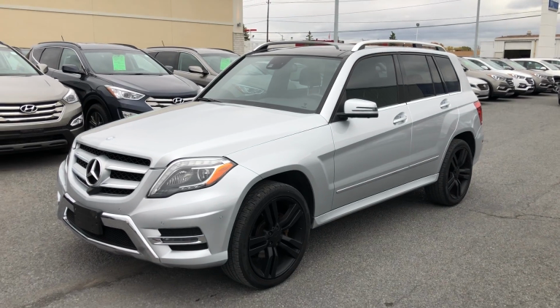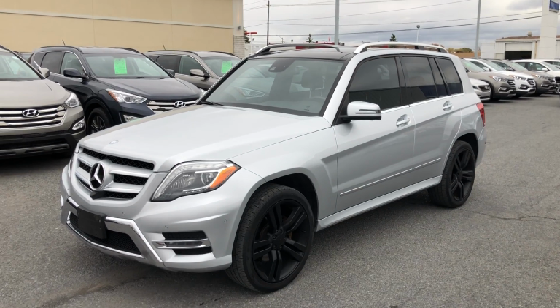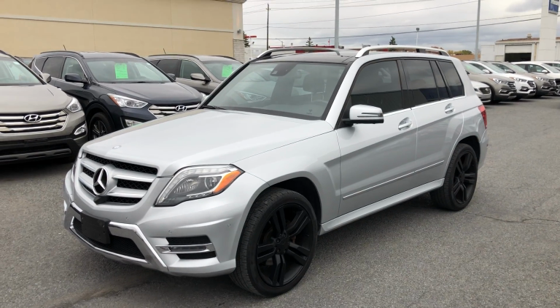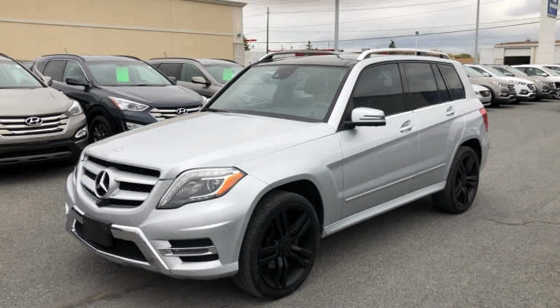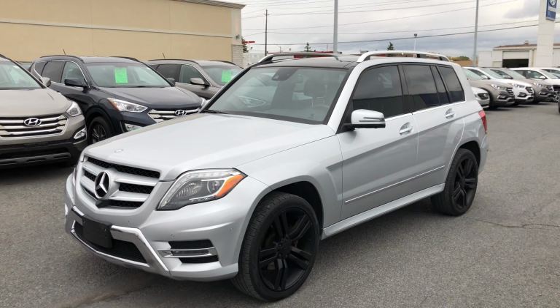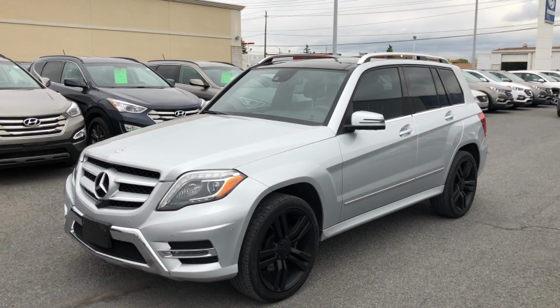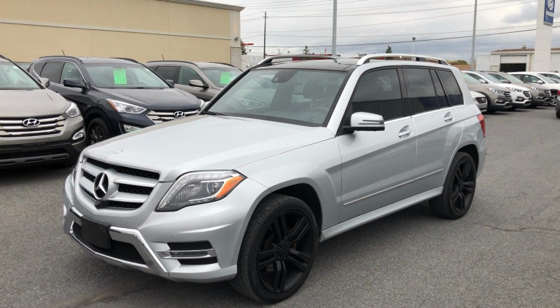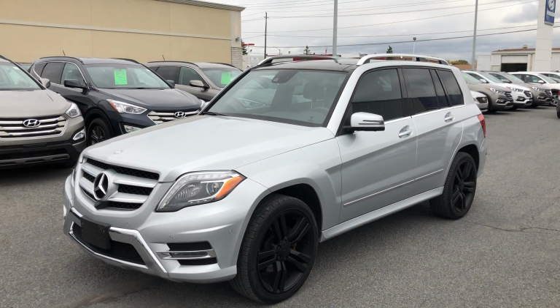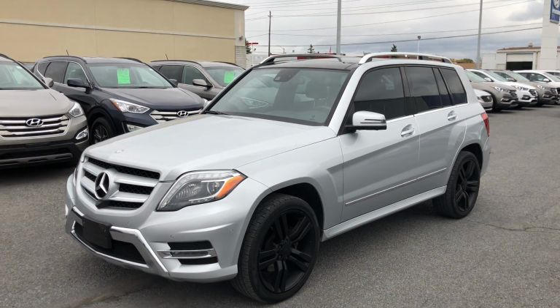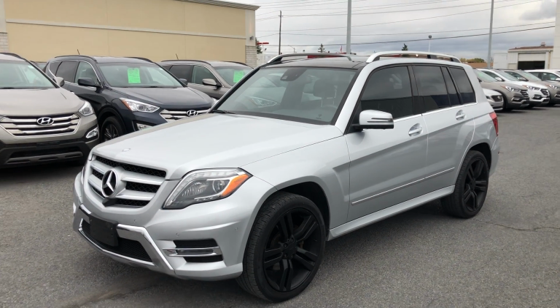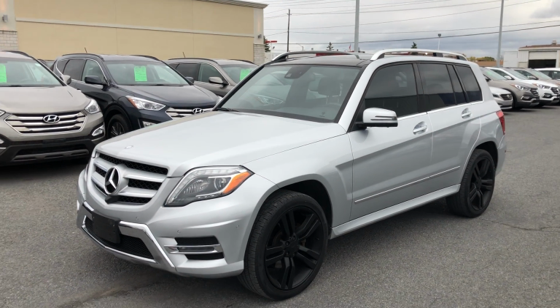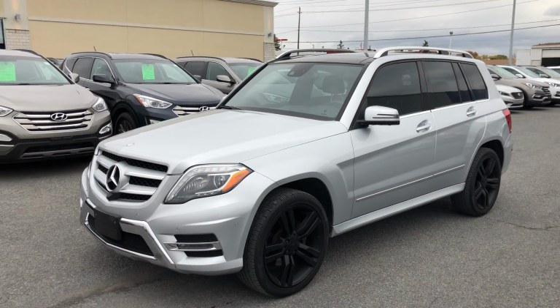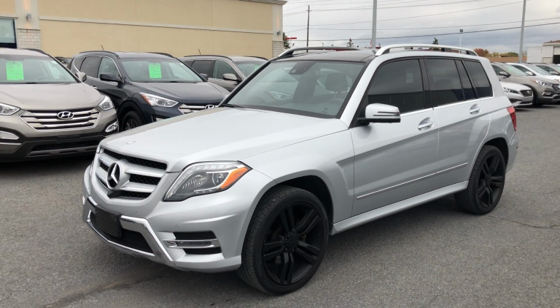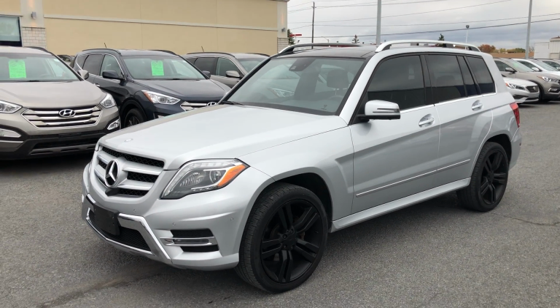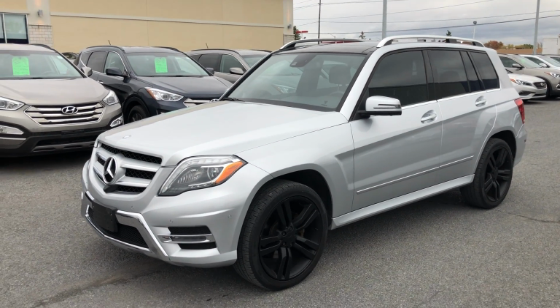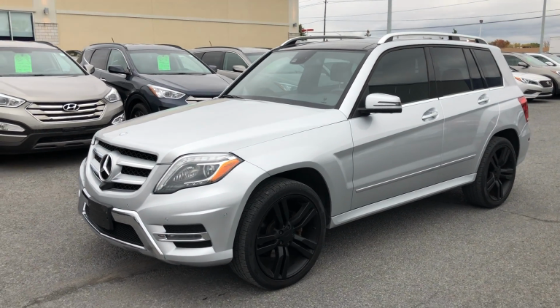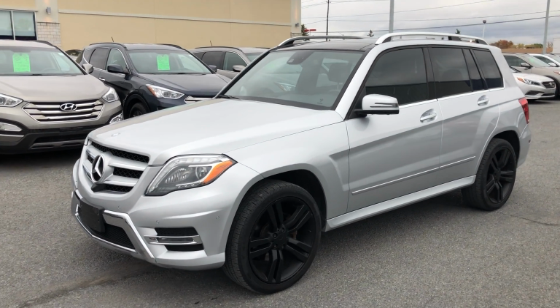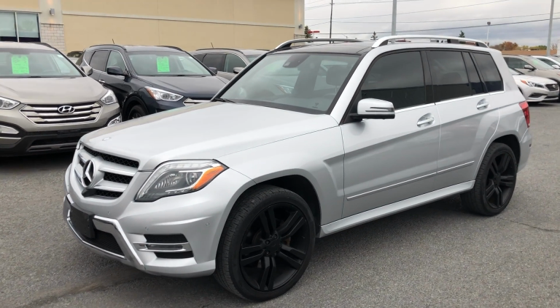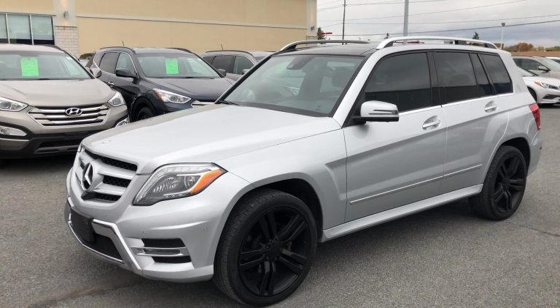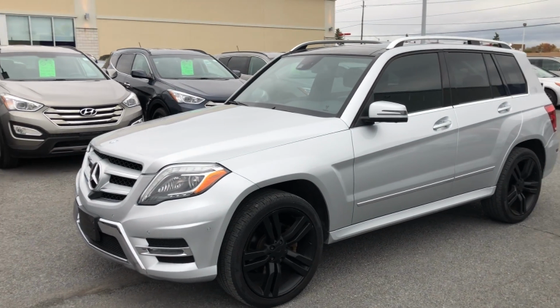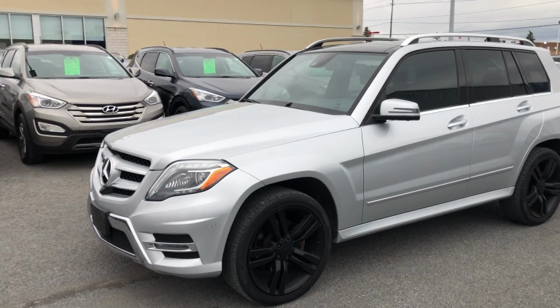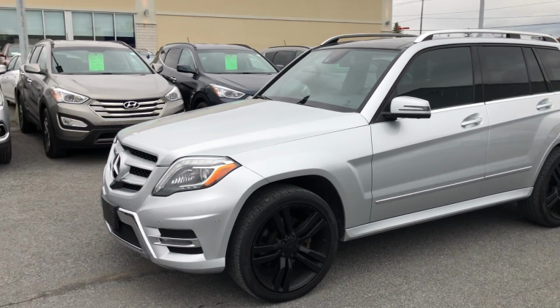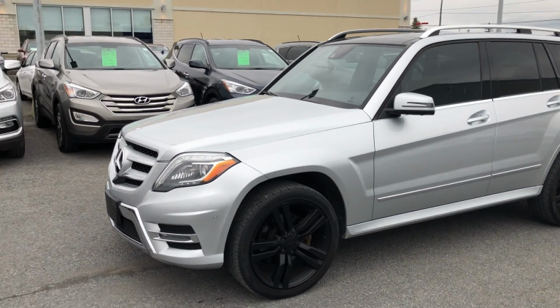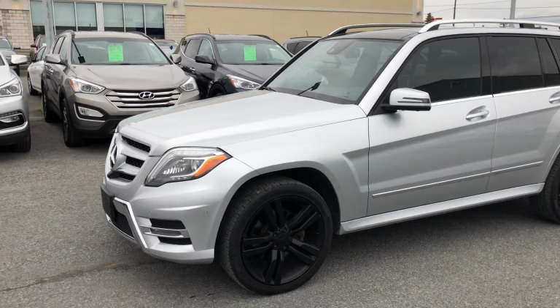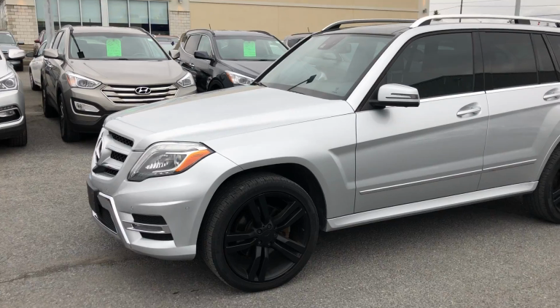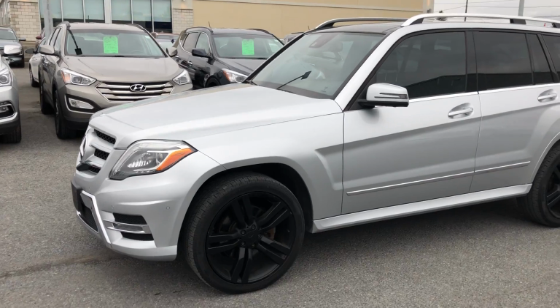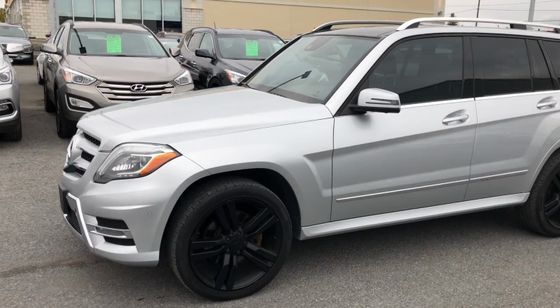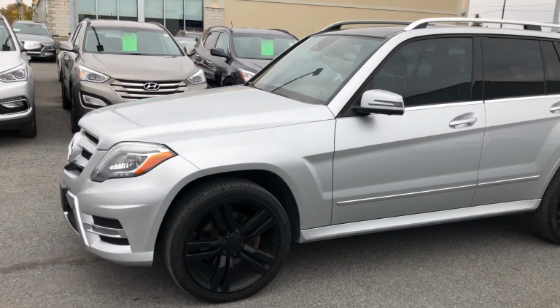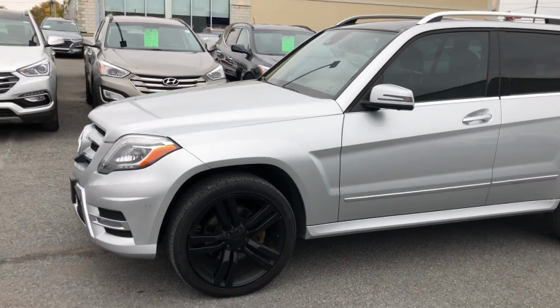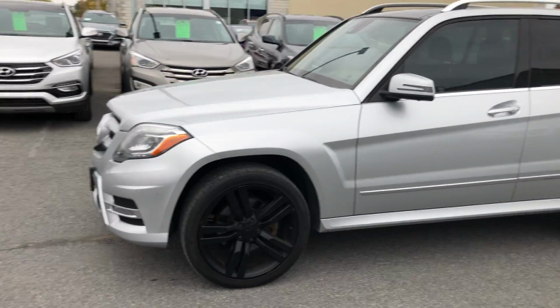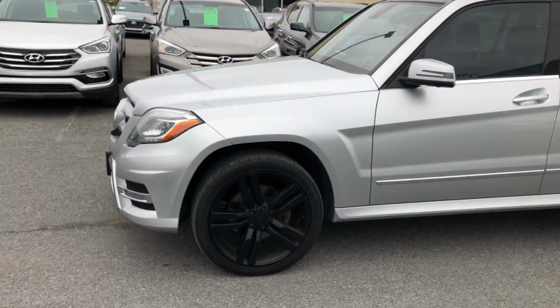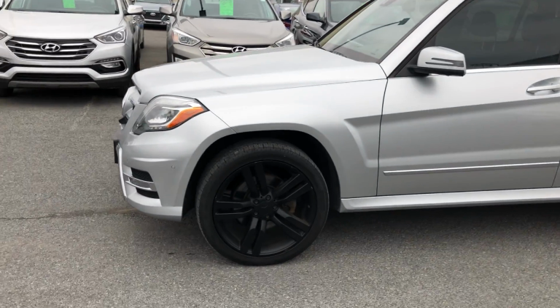Hey everyone, Mark here at Seaway Hyundai, here to show you this gorgeous 2014 Mercedes-Benz GLK 350.